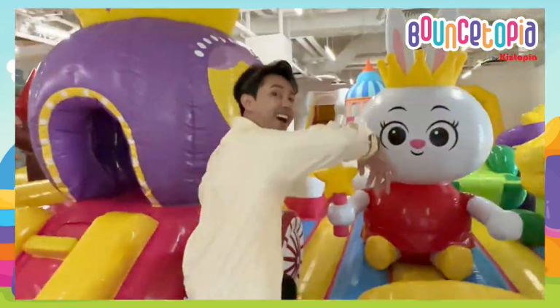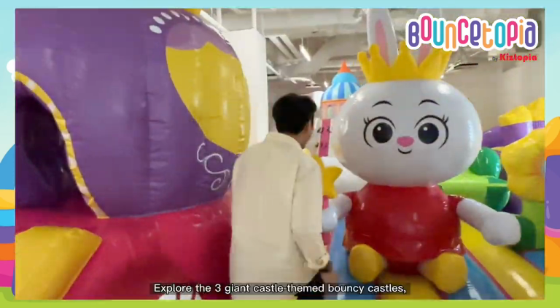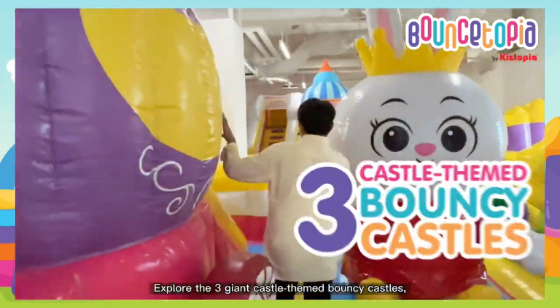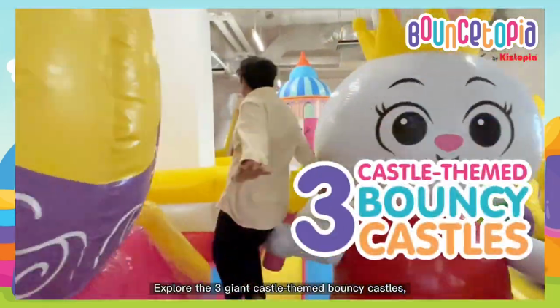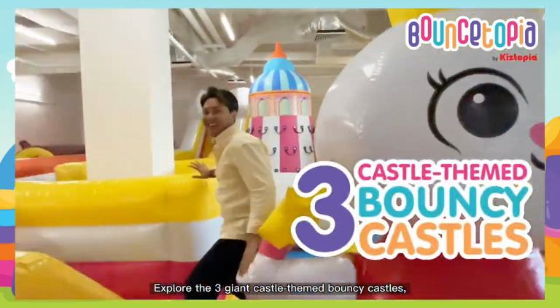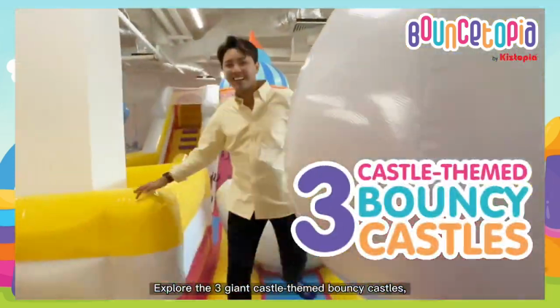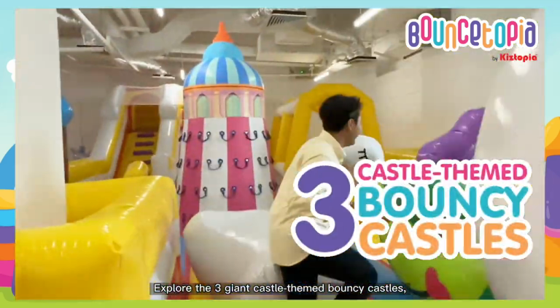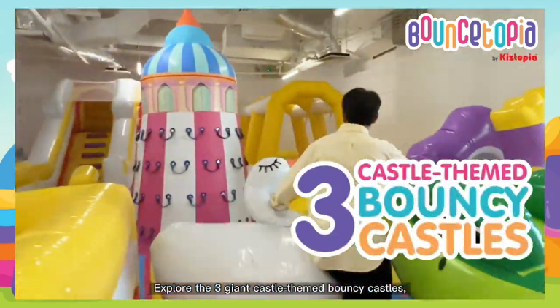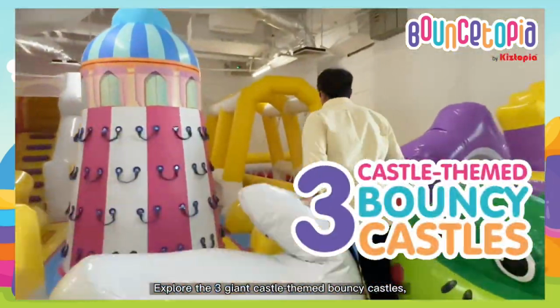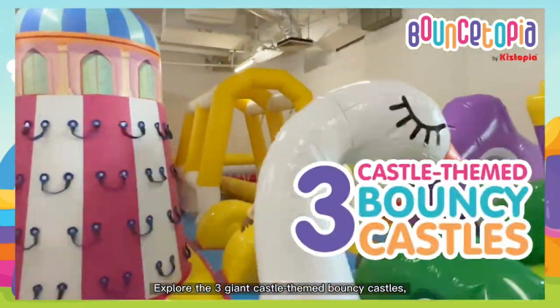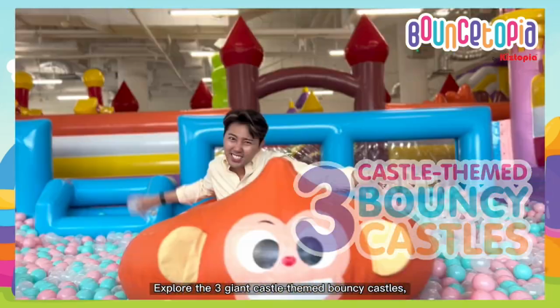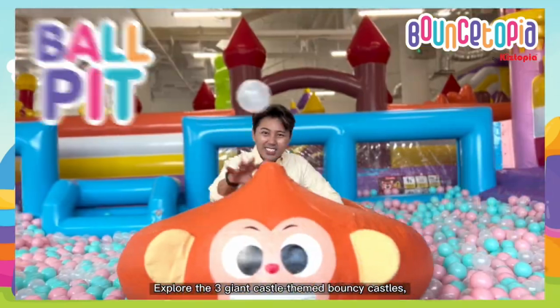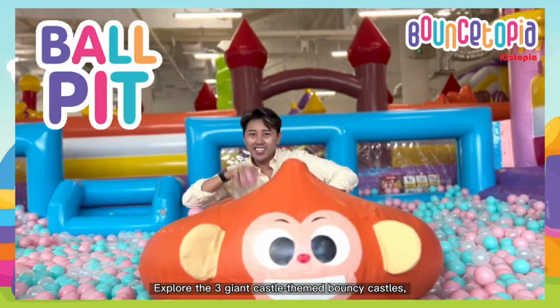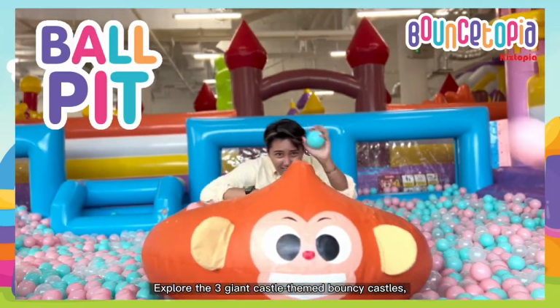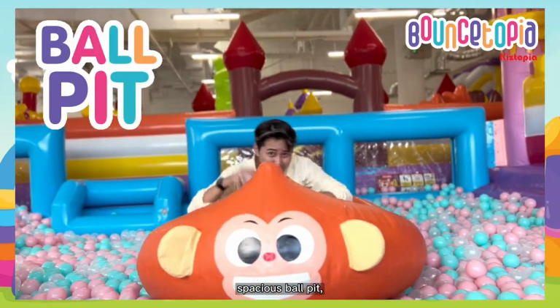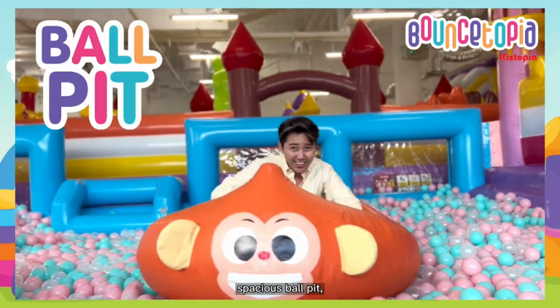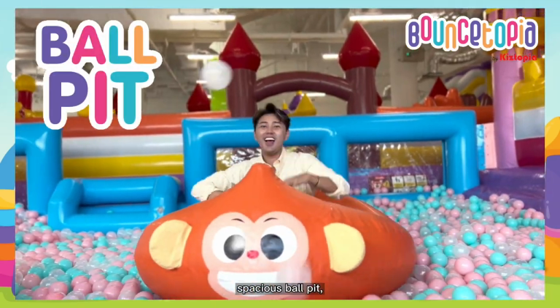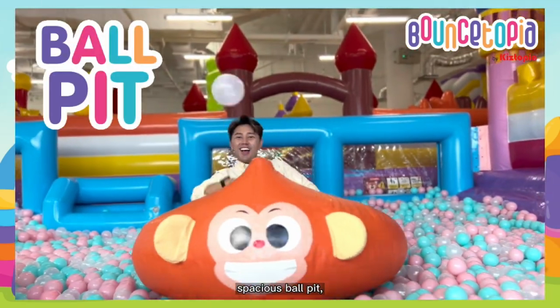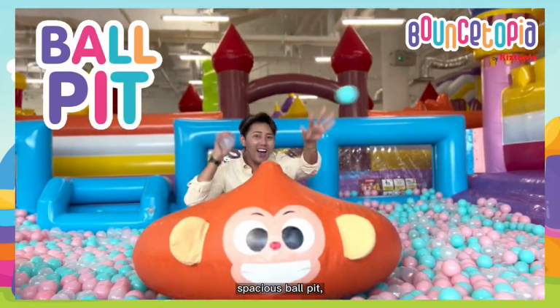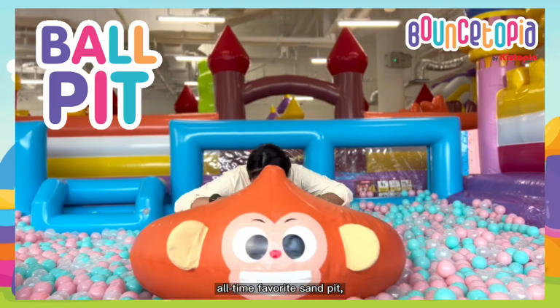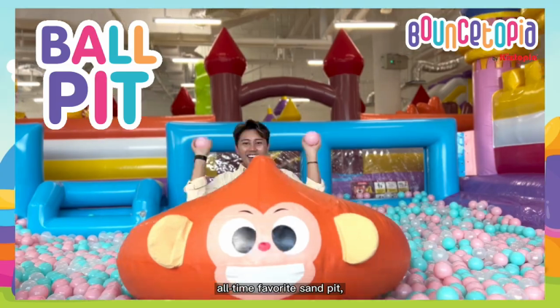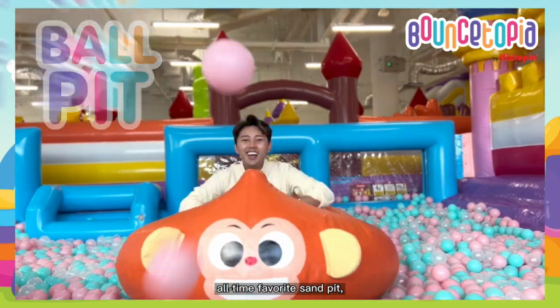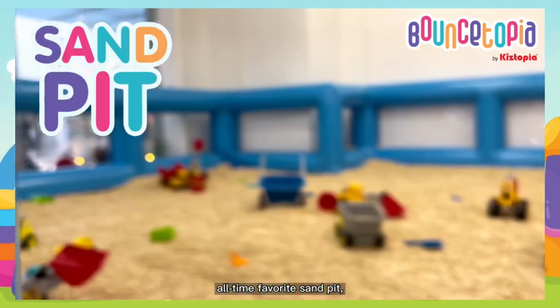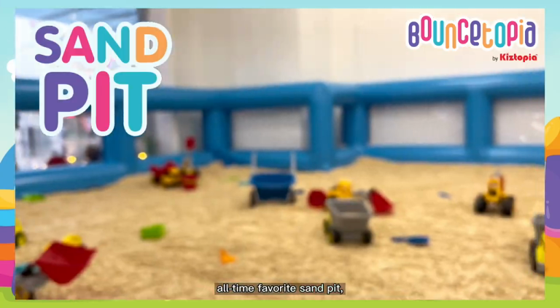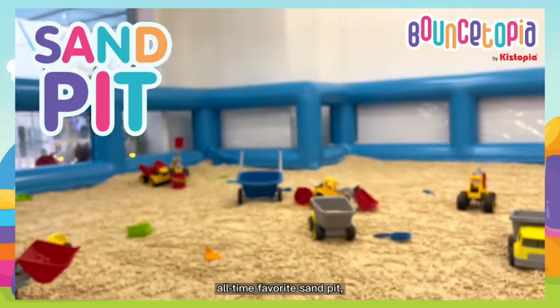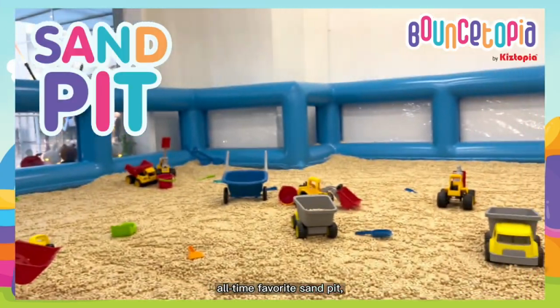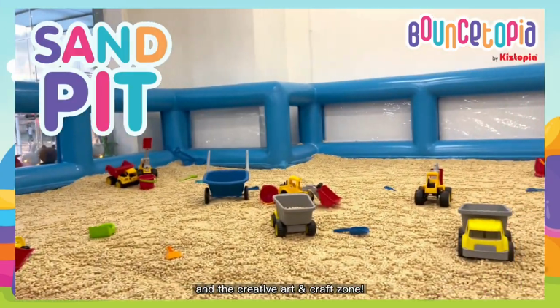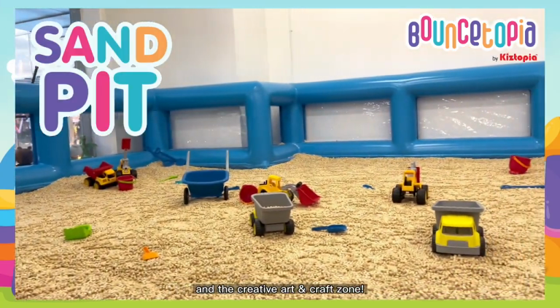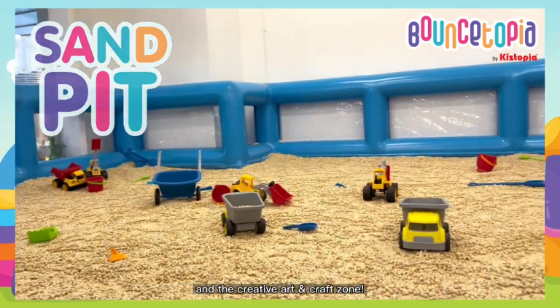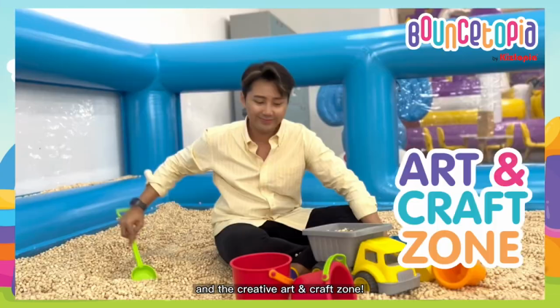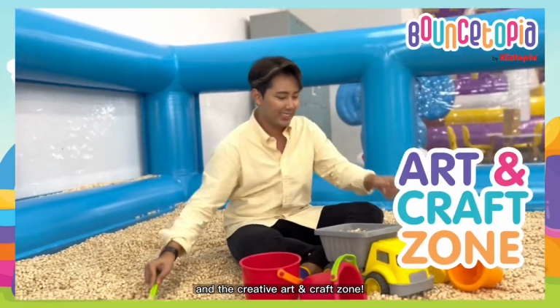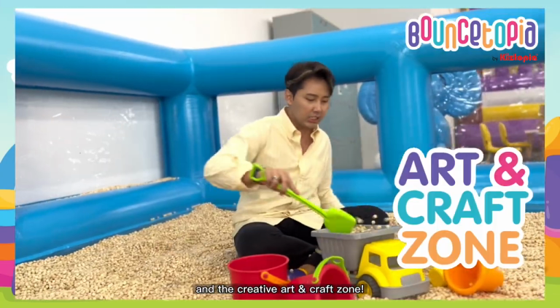Explore the three giant castle-themed bouncy castles, spacious ball pit, all-time favorite sand pit, and the creative art and craft zone.